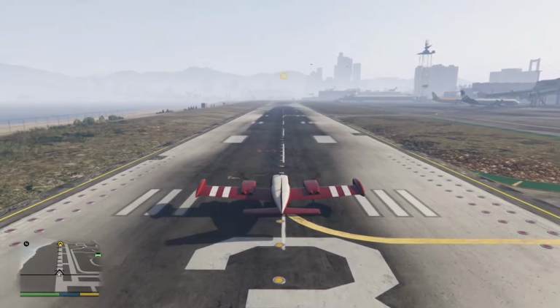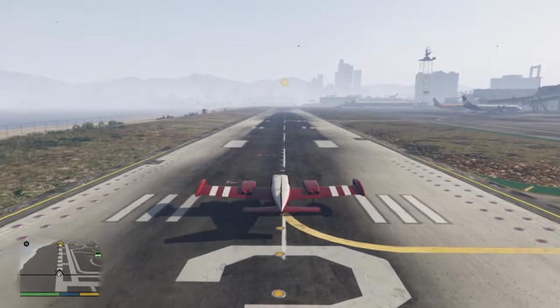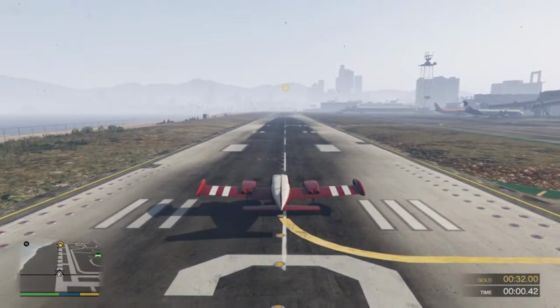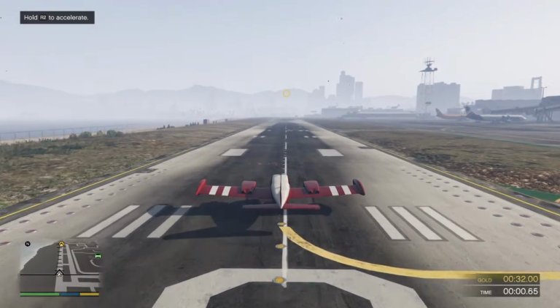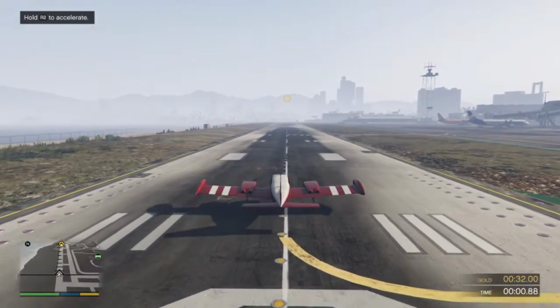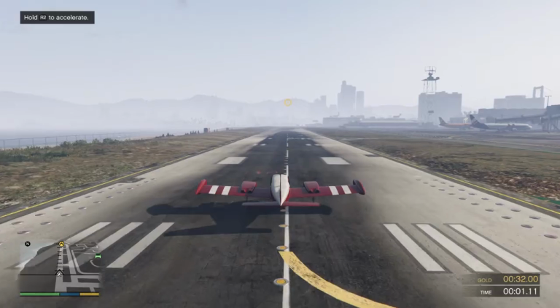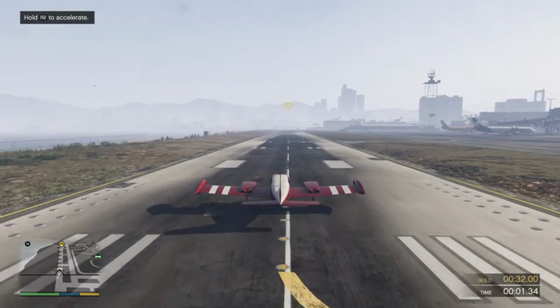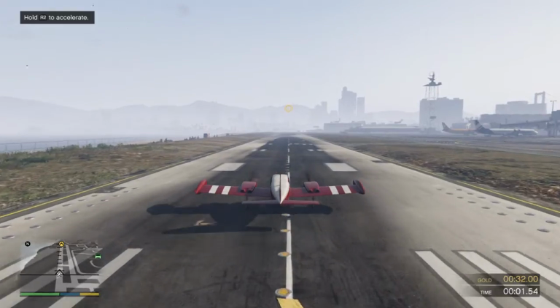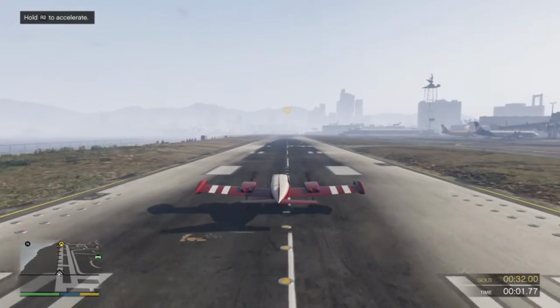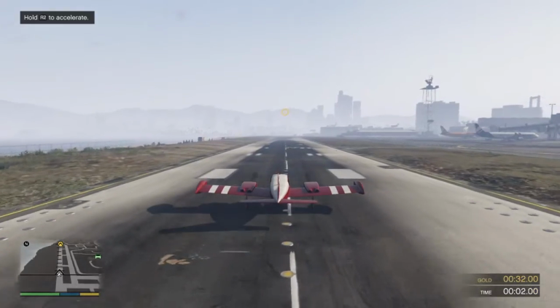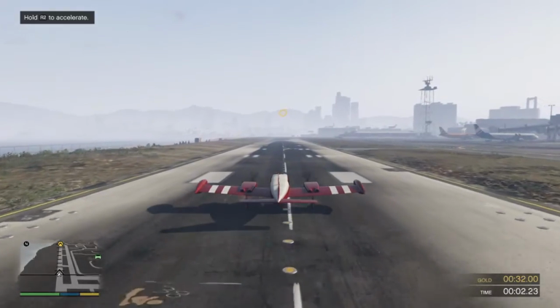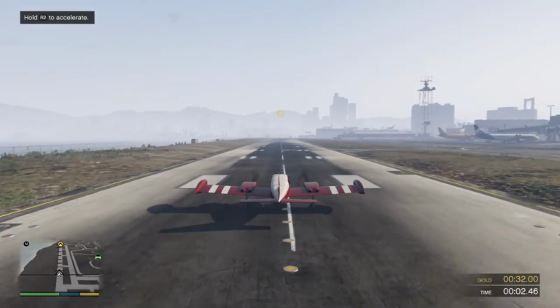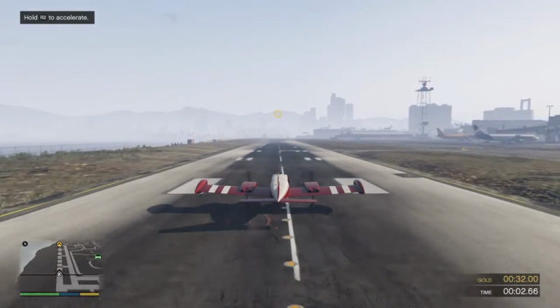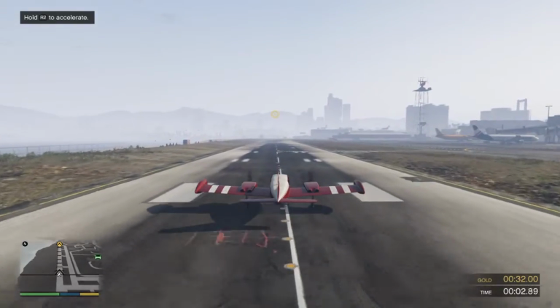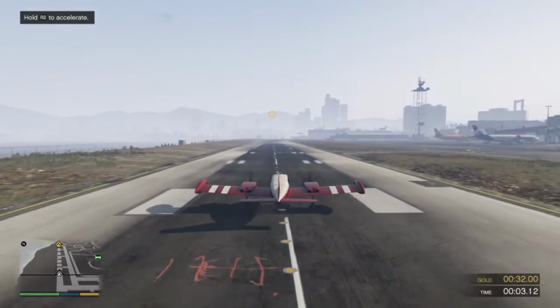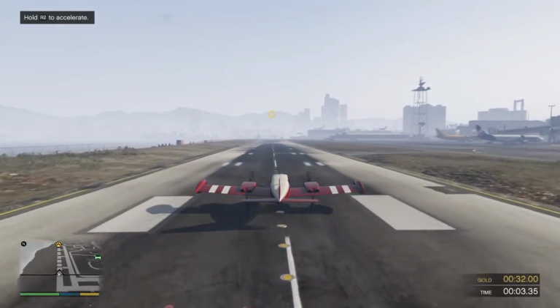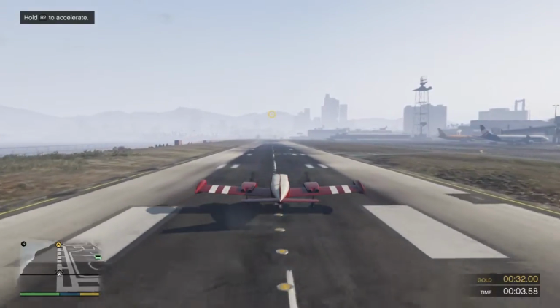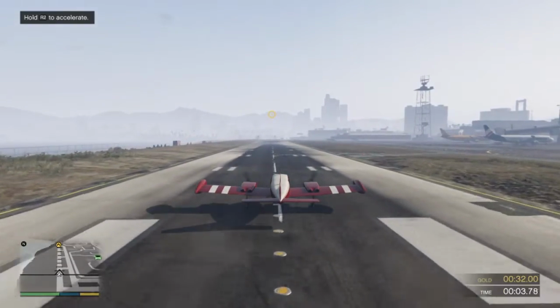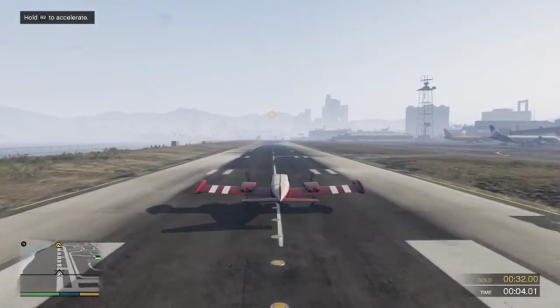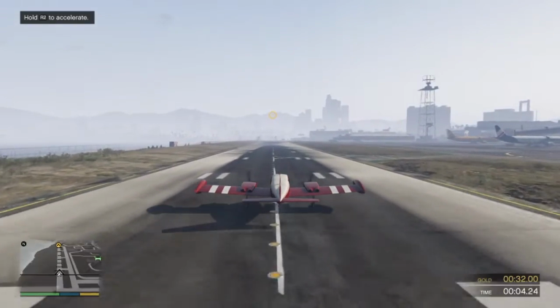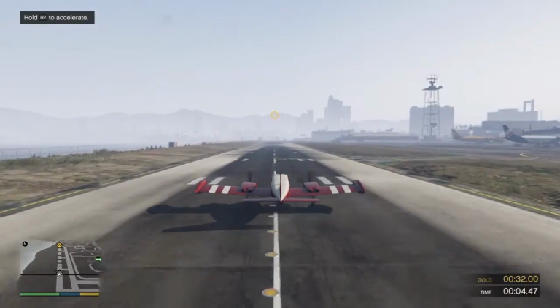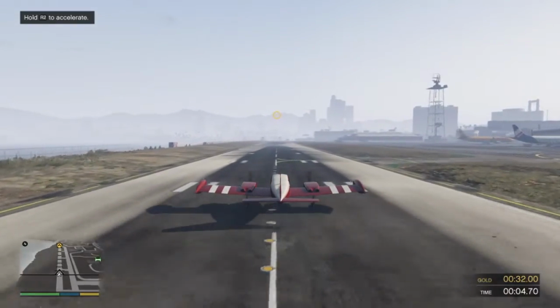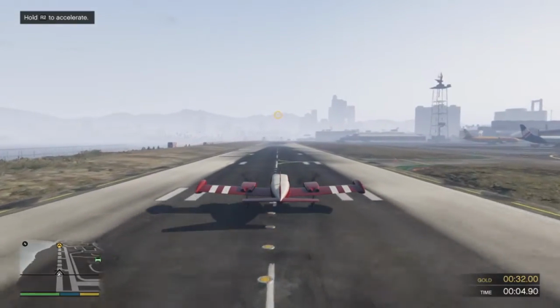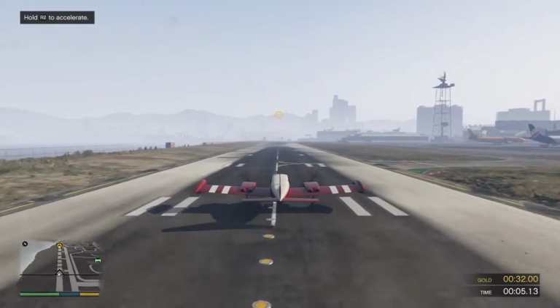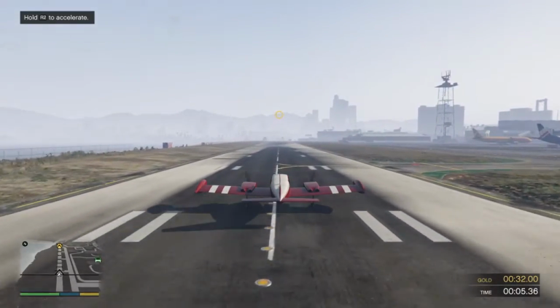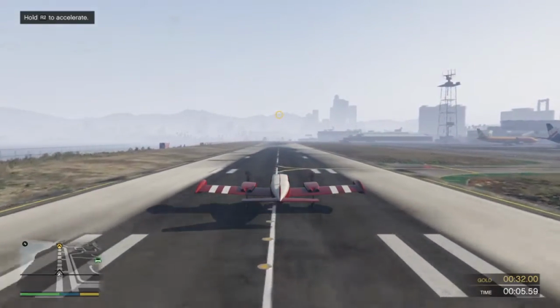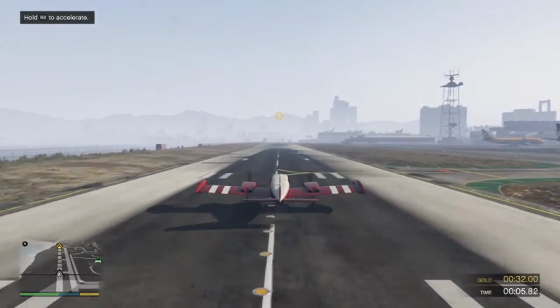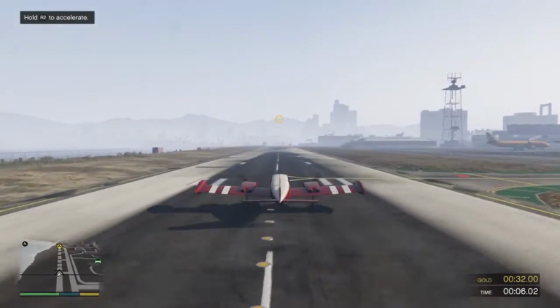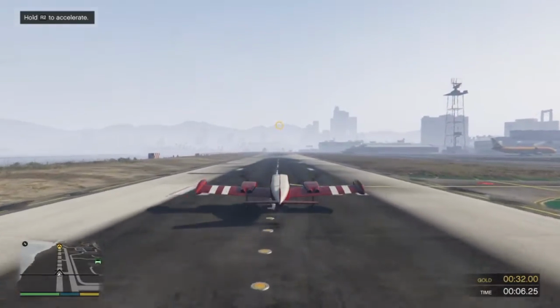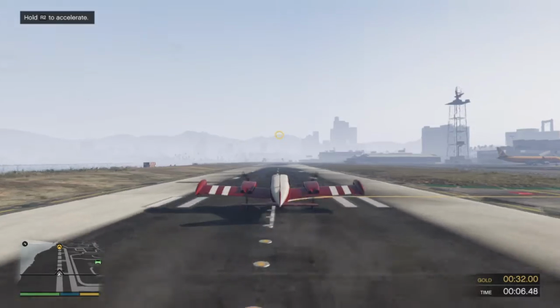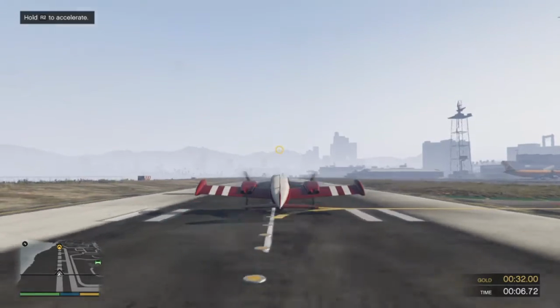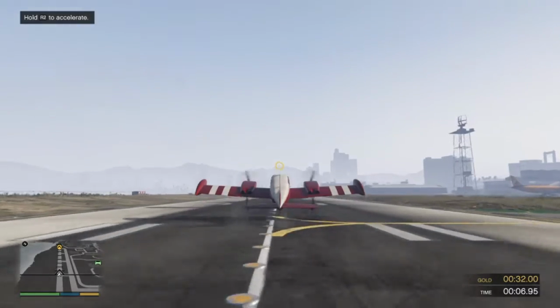We're going to start with a basic takeoff. Hold the throttle all the way down to pick up speed, and pull back on the stick to take off.